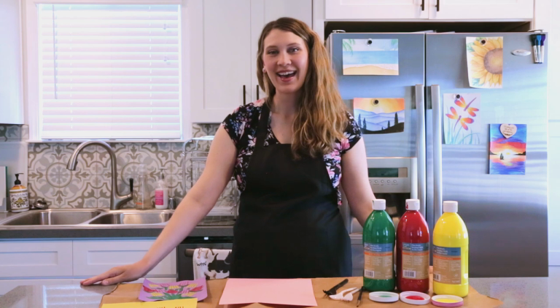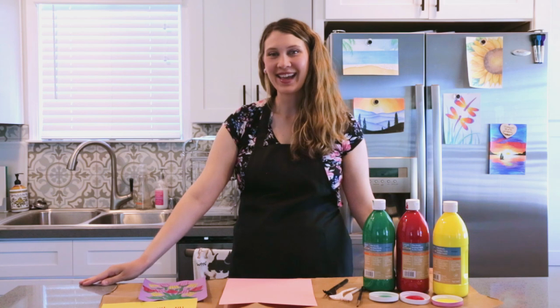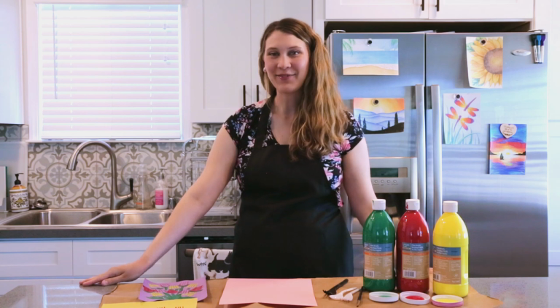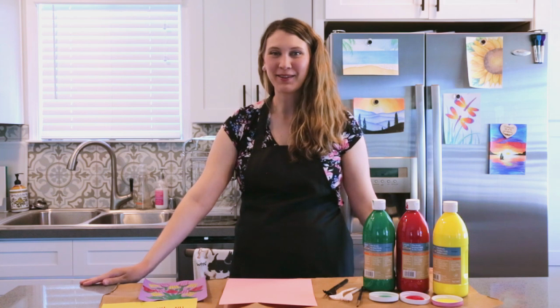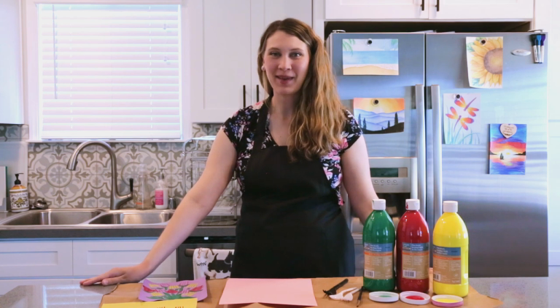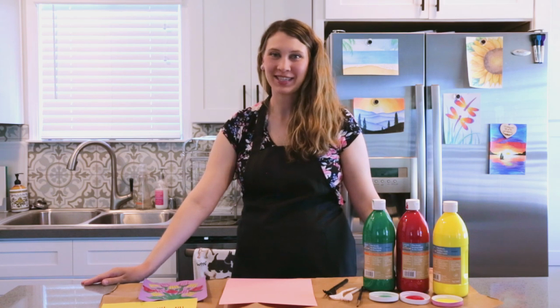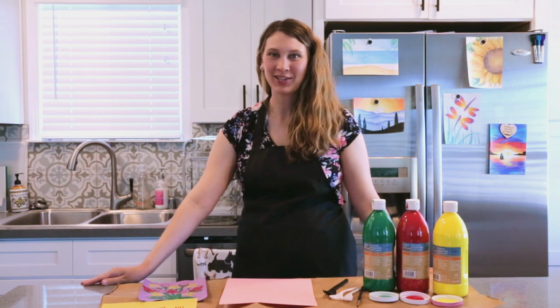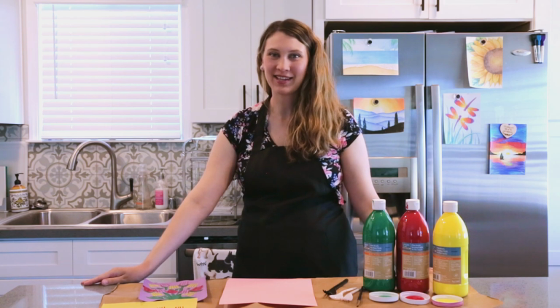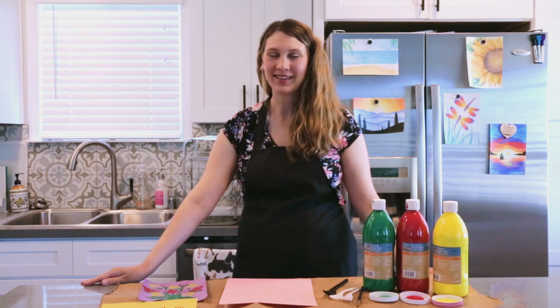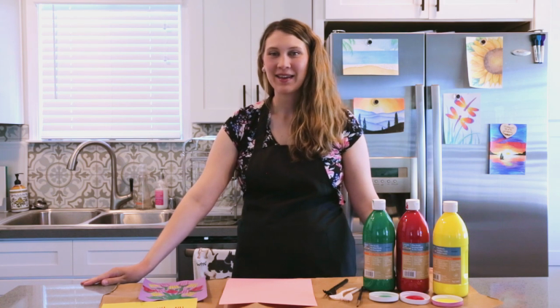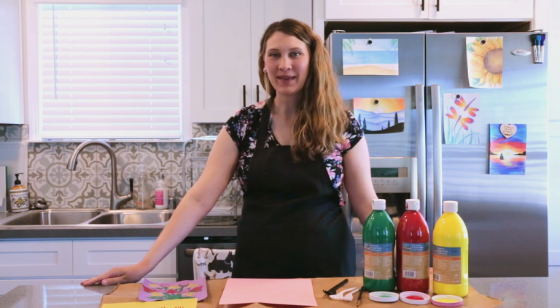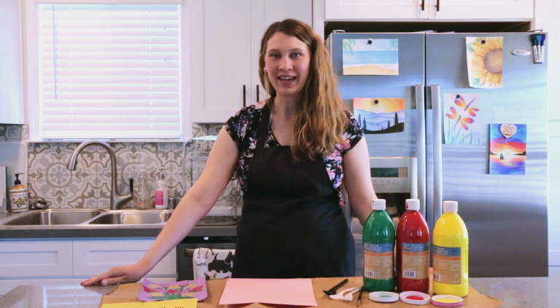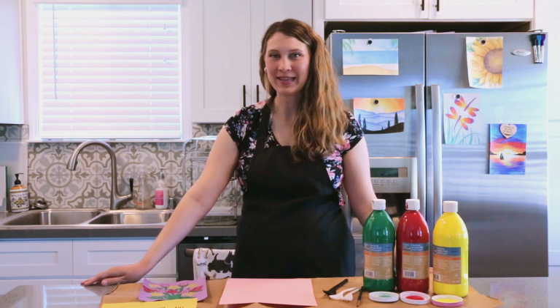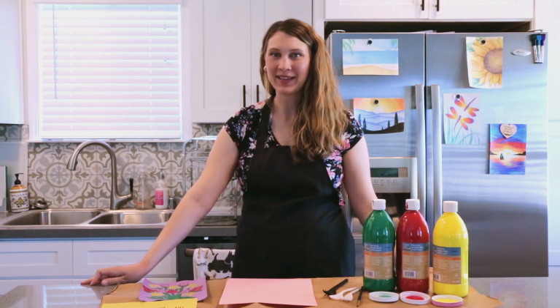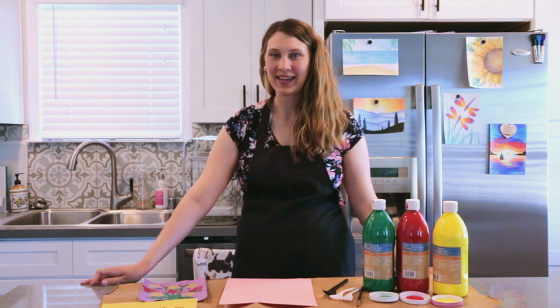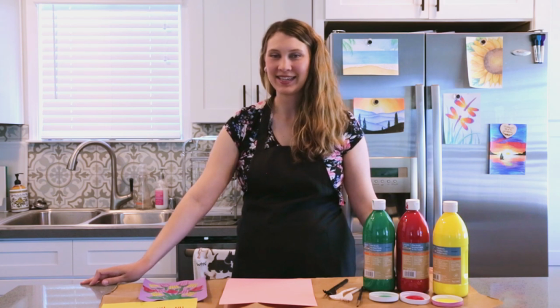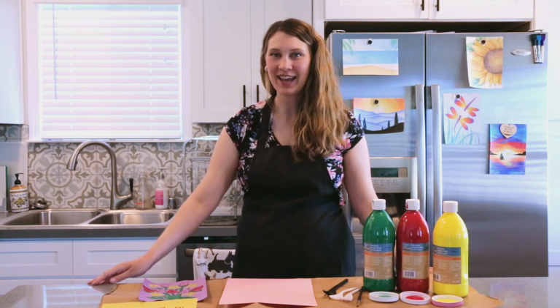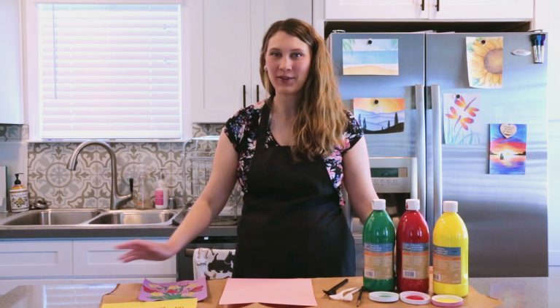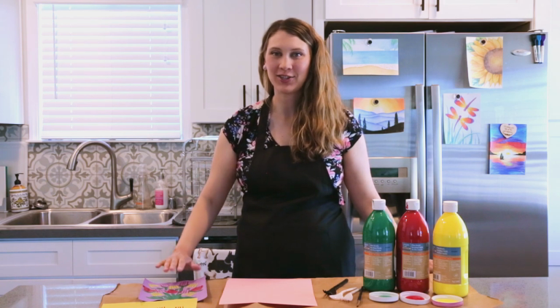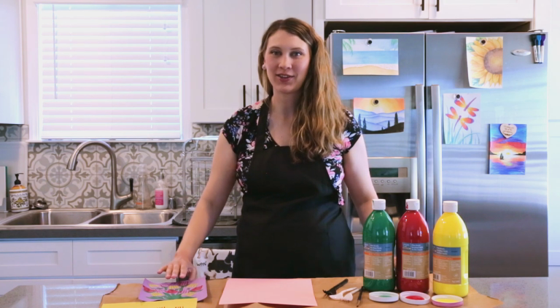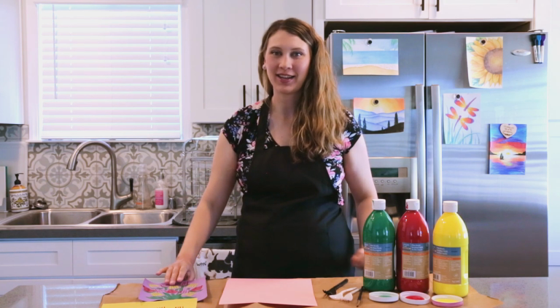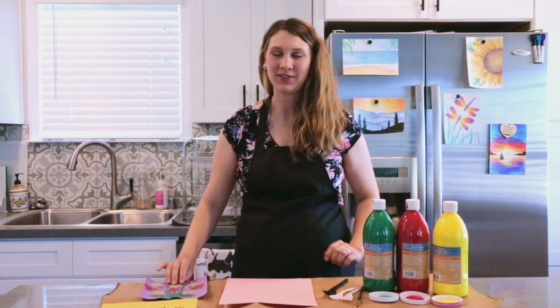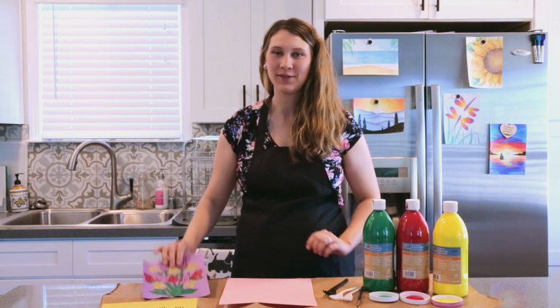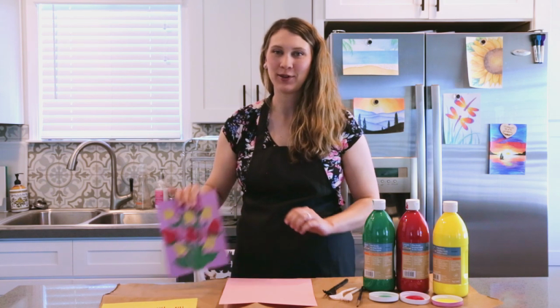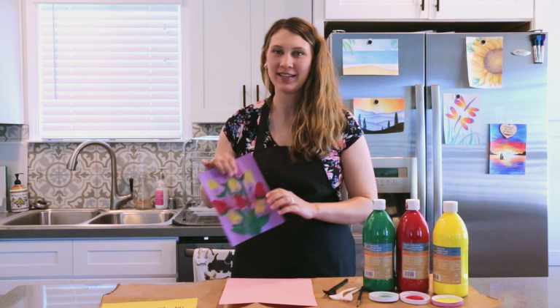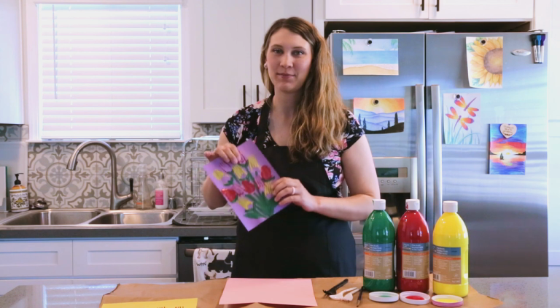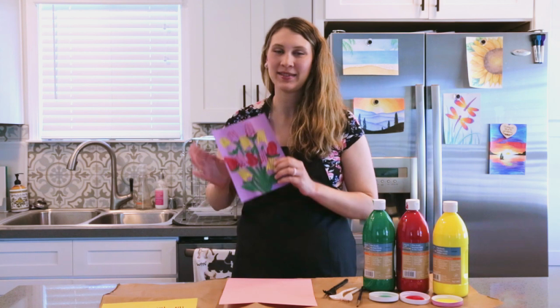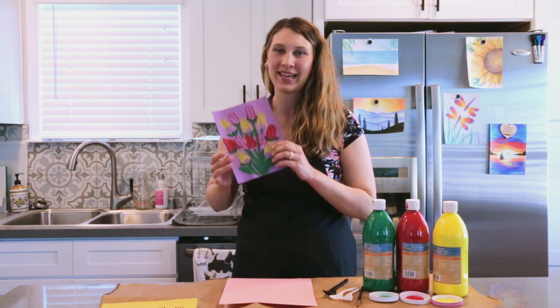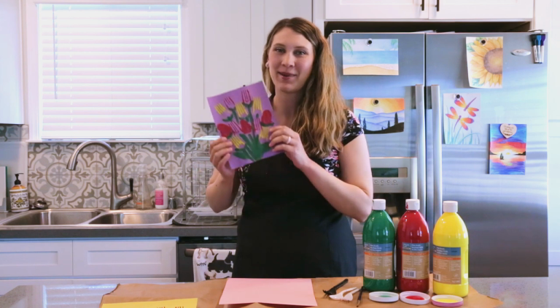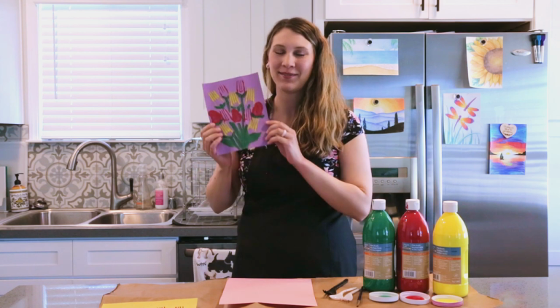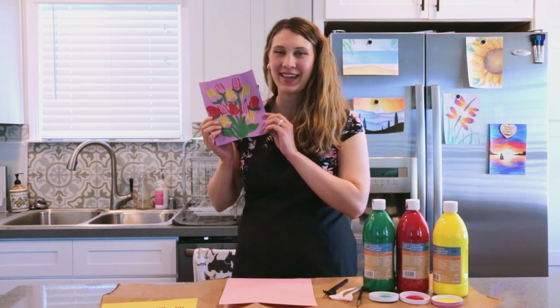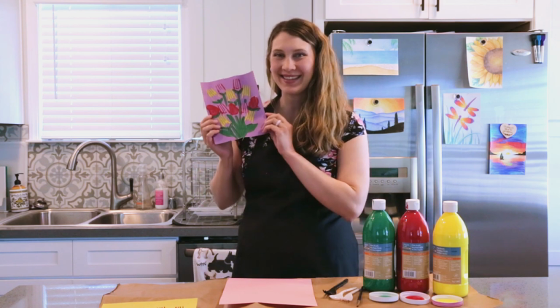Hi and welcome back to my channel. My name is Emily and today I'm going to show you how to do fork and spoon stamp art for kids.